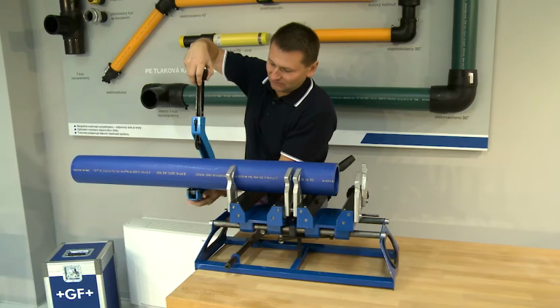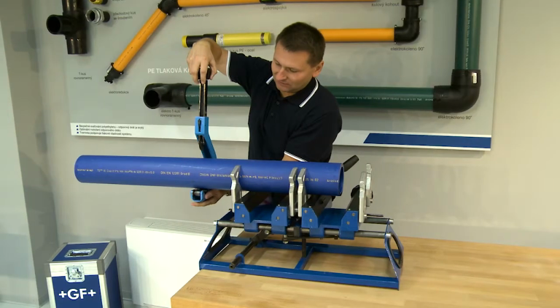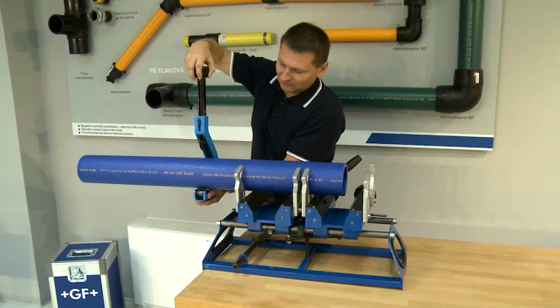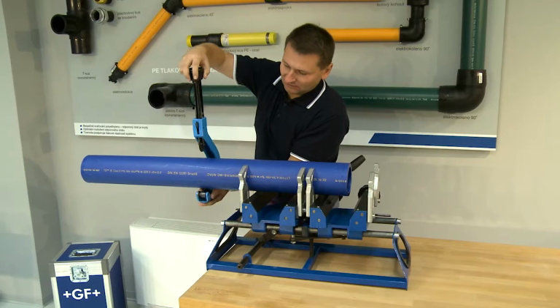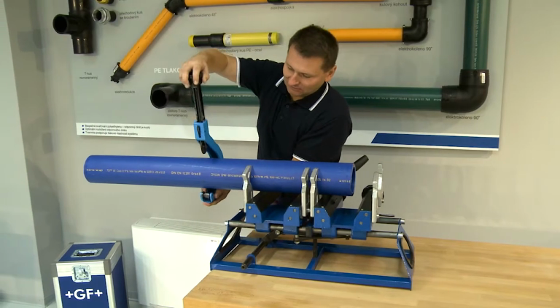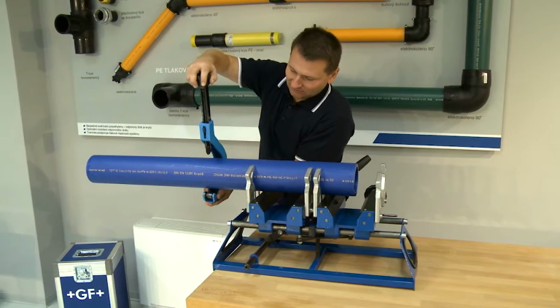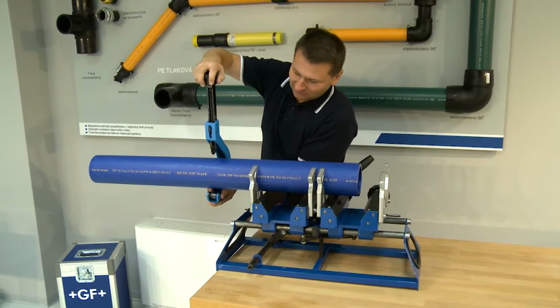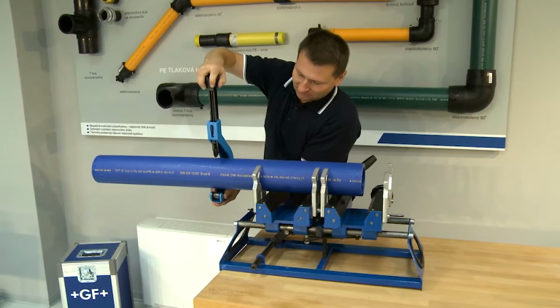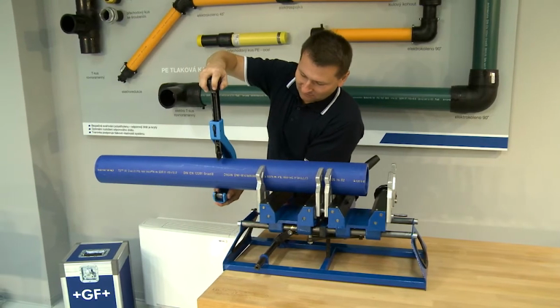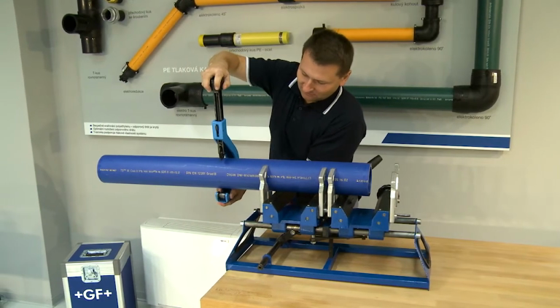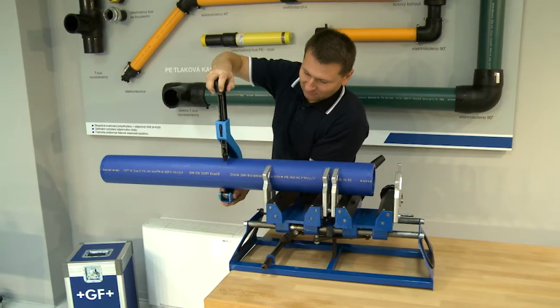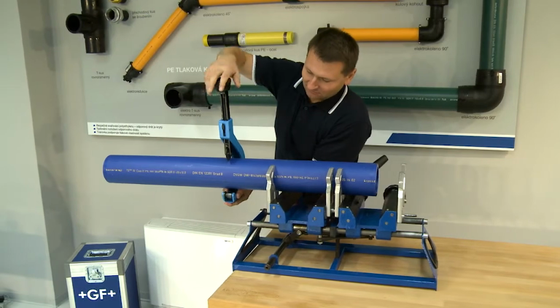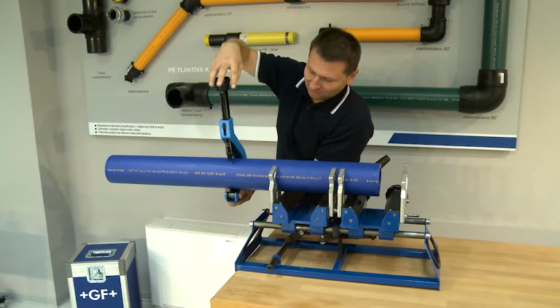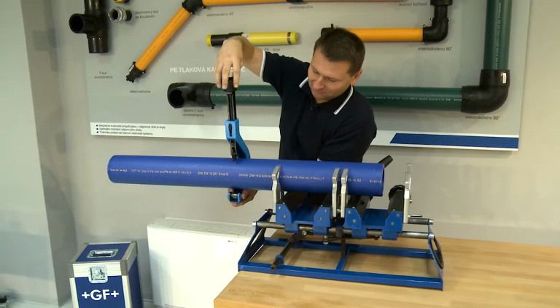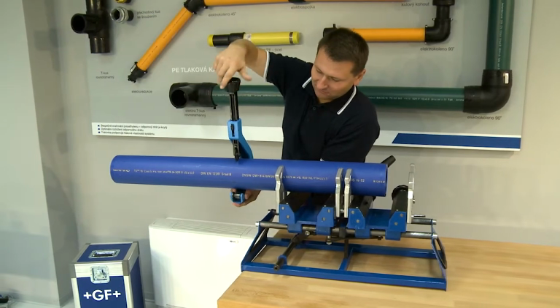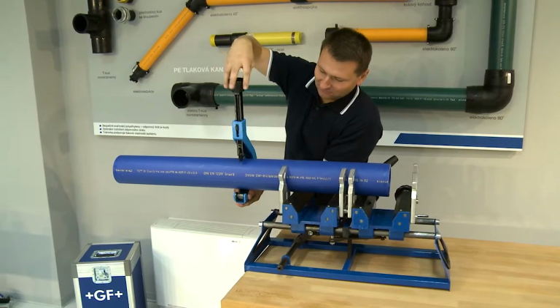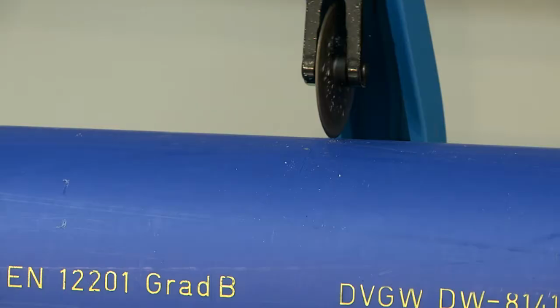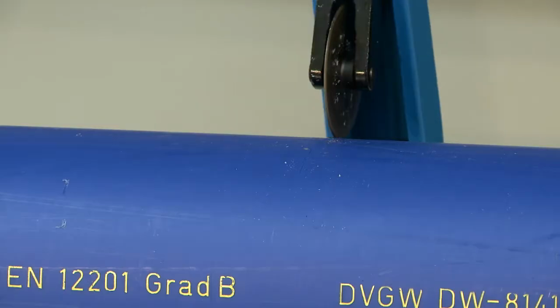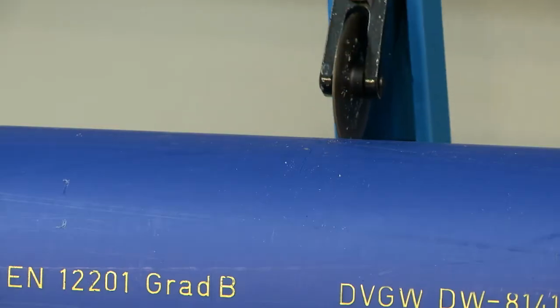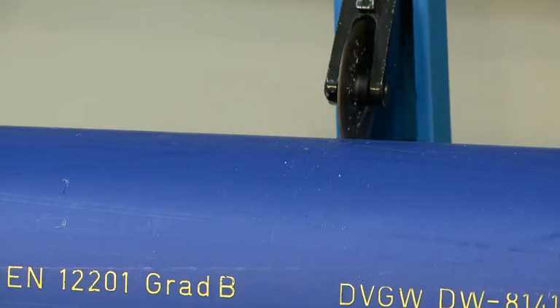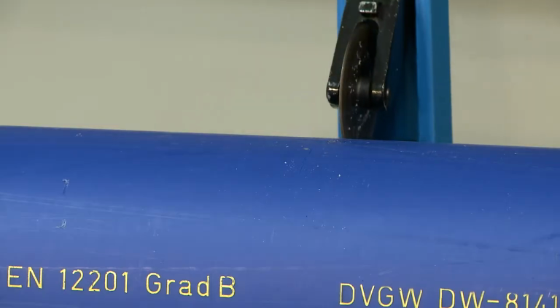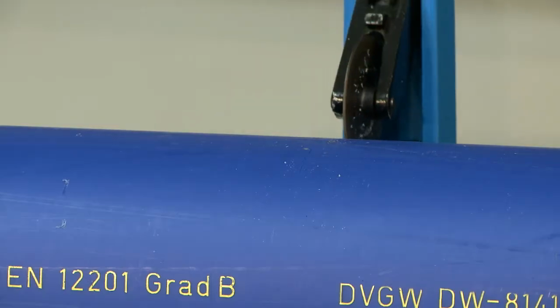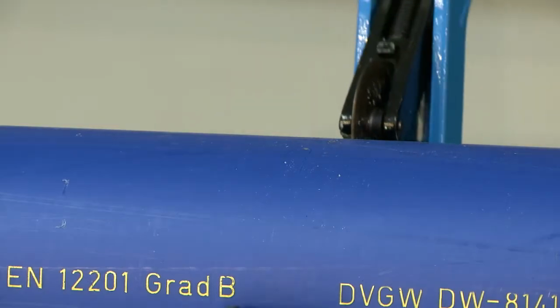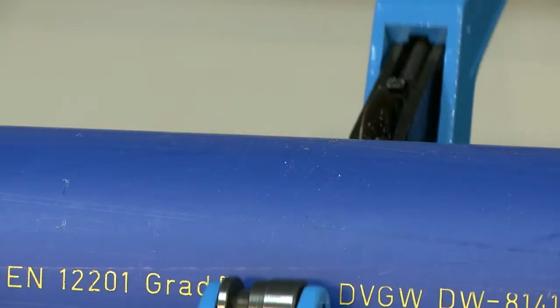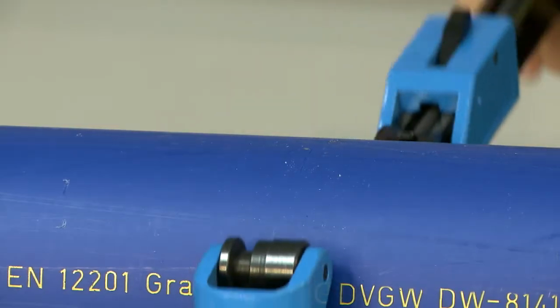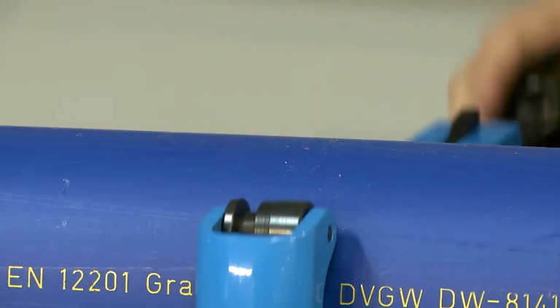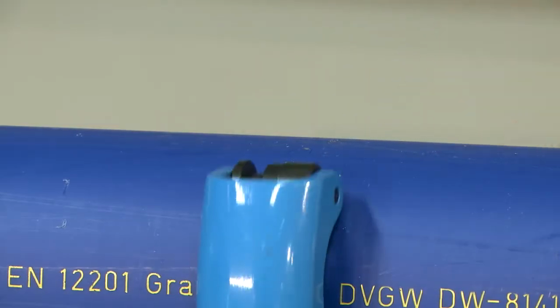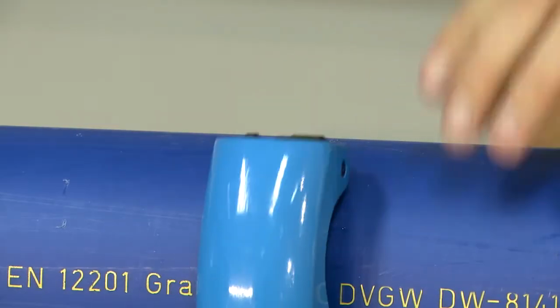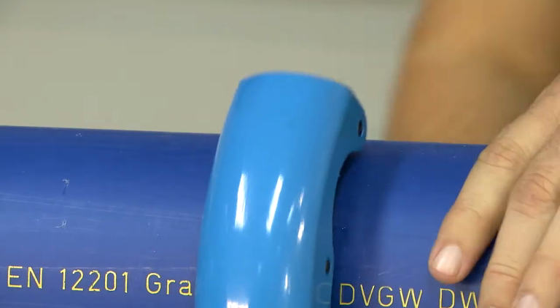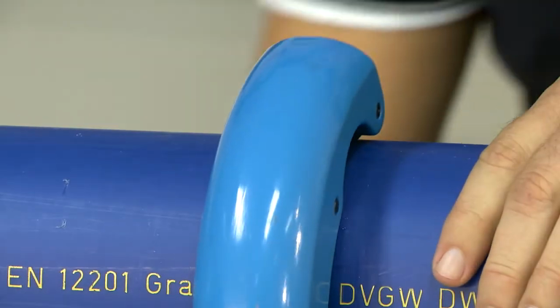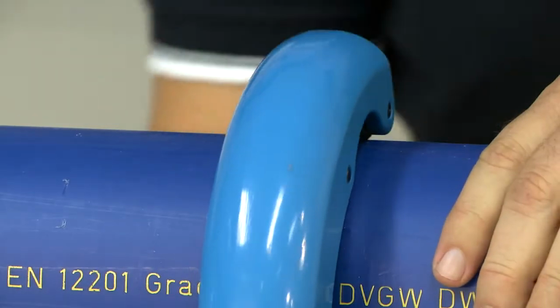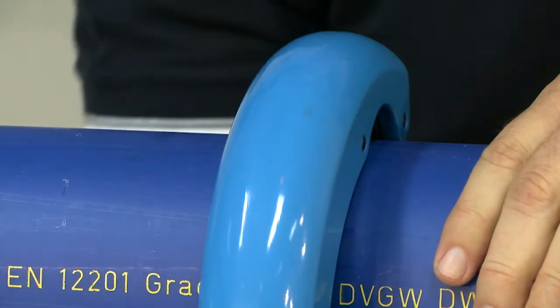First, cut the pipe with a wheel pipe cutter perpendicular to its axis. The cut must be smooth.